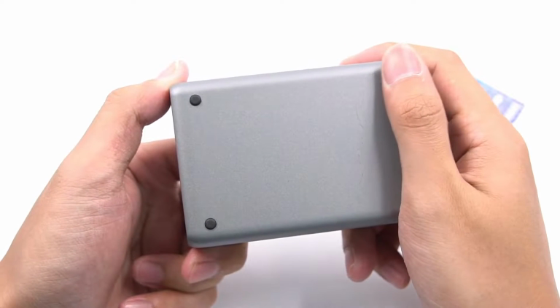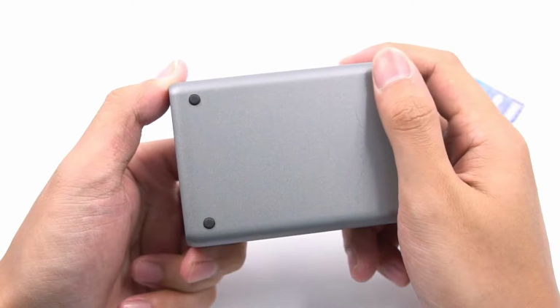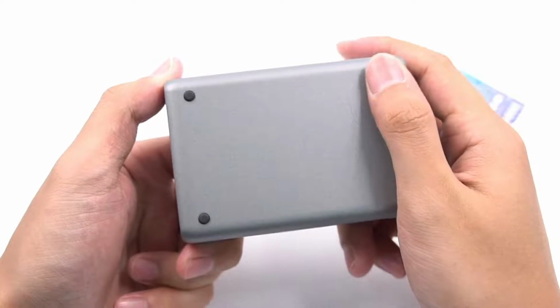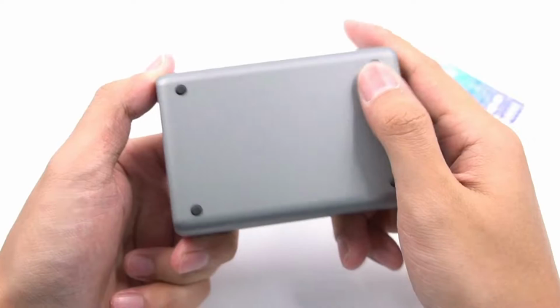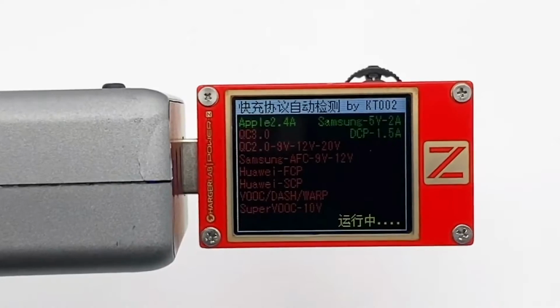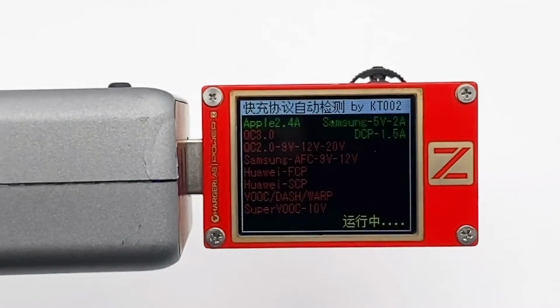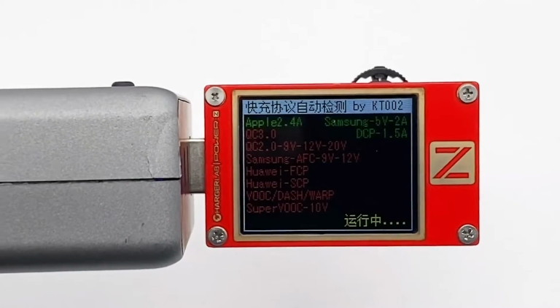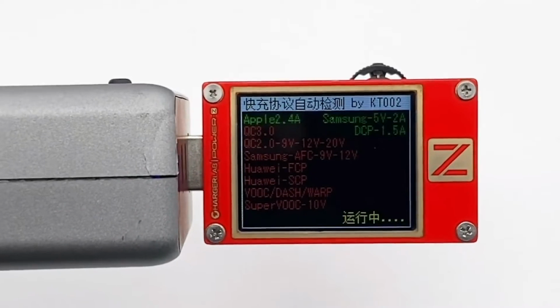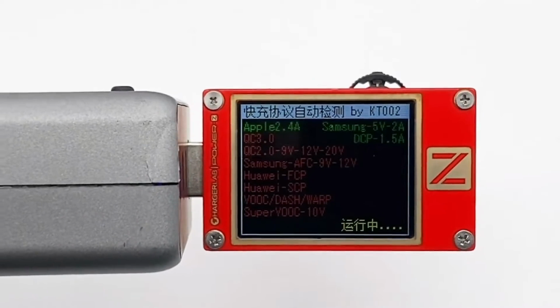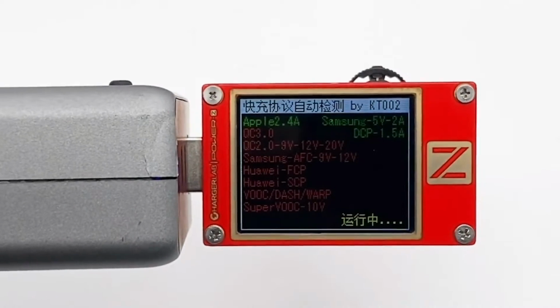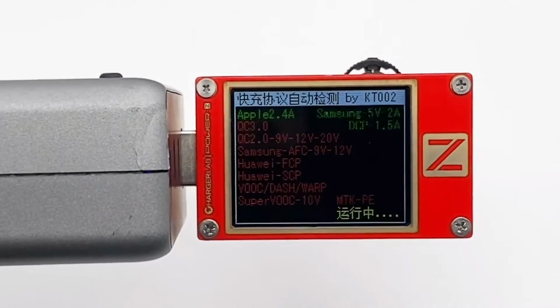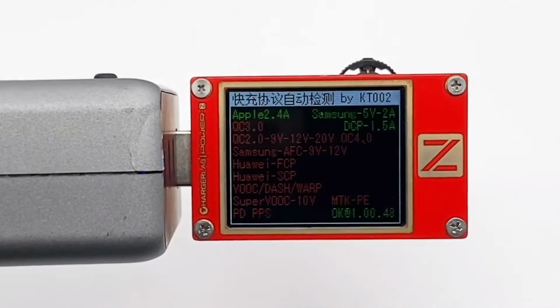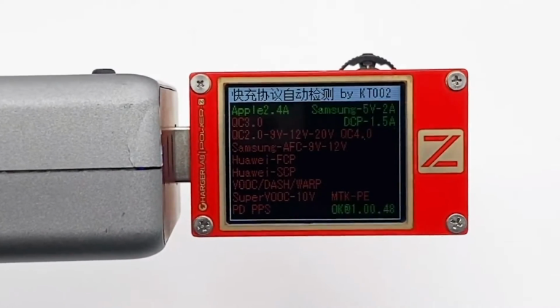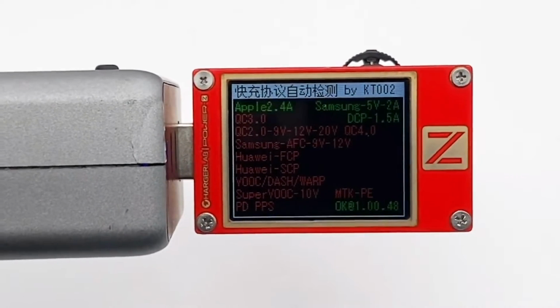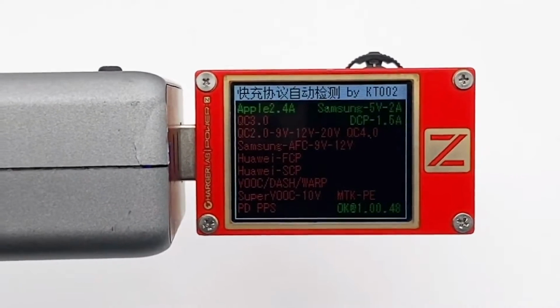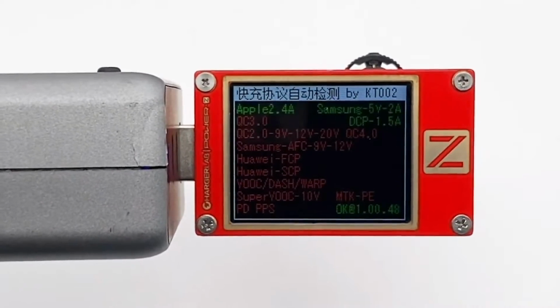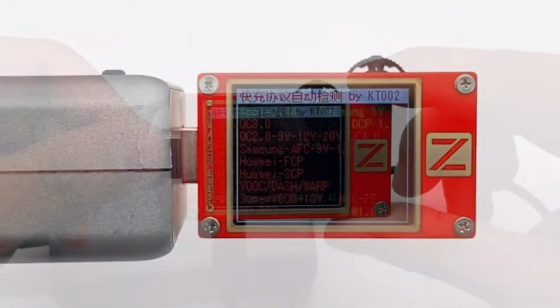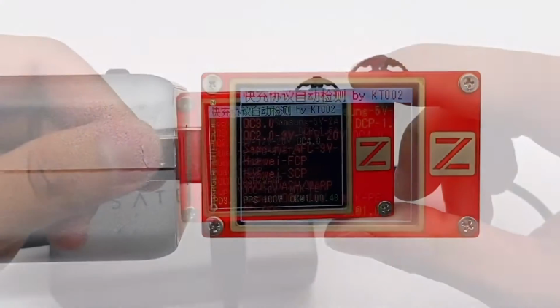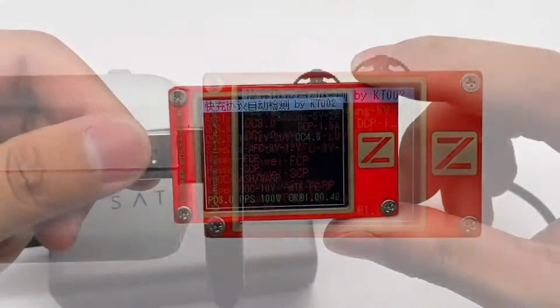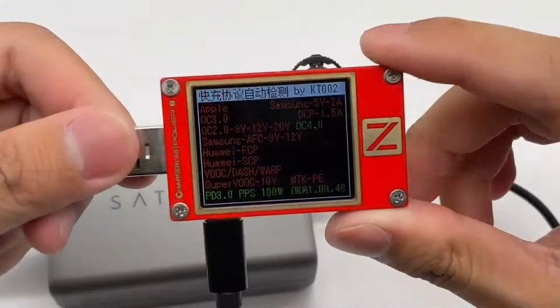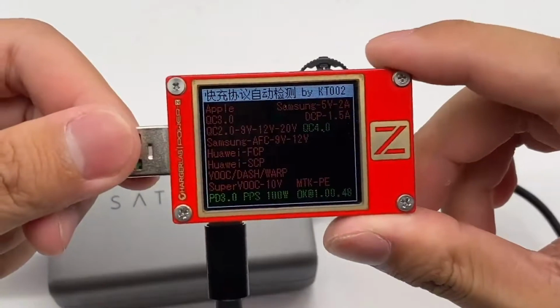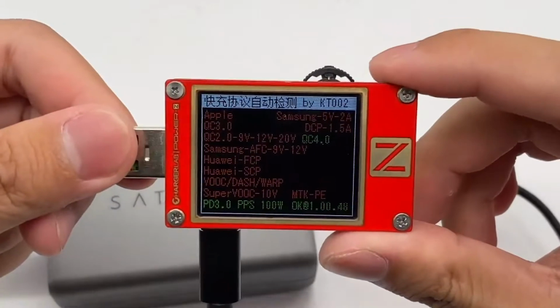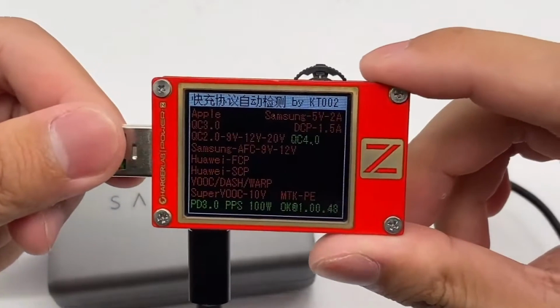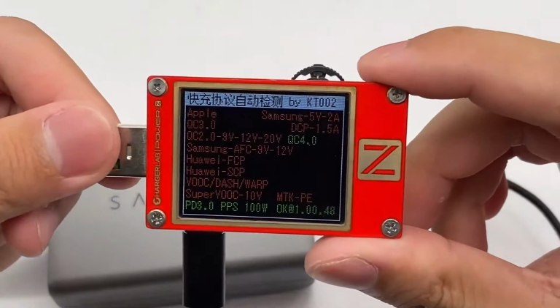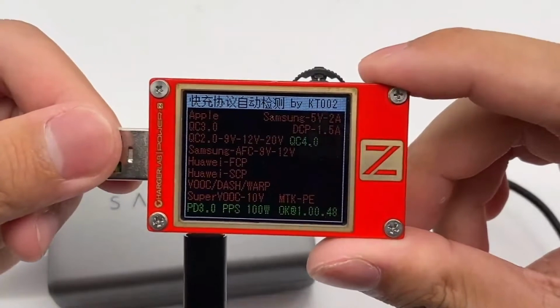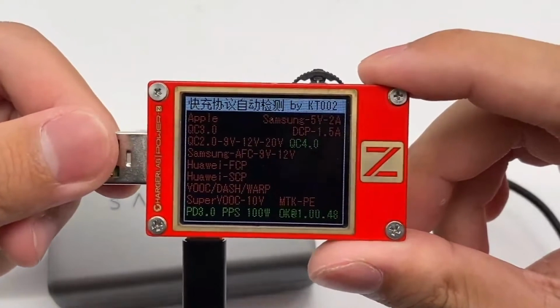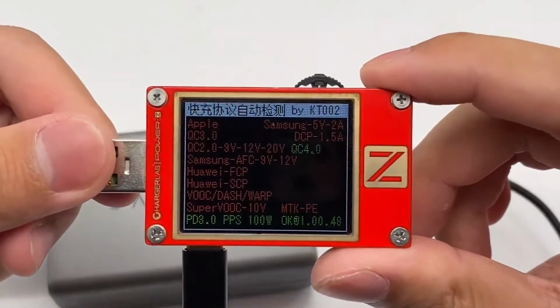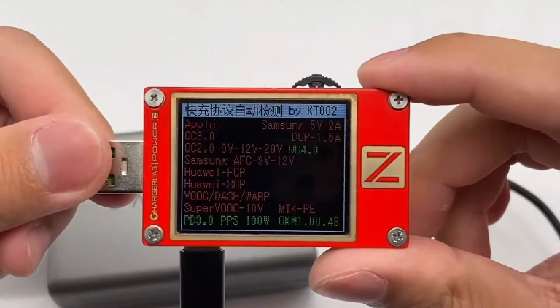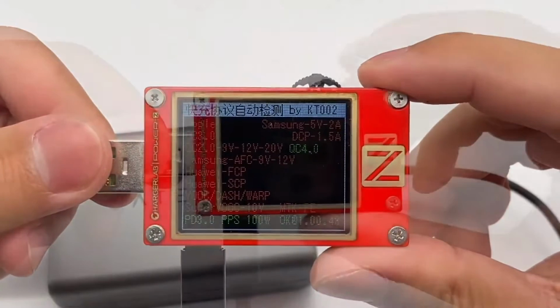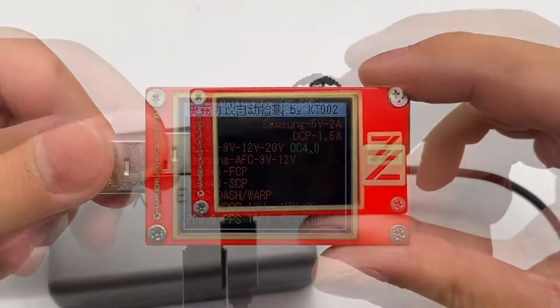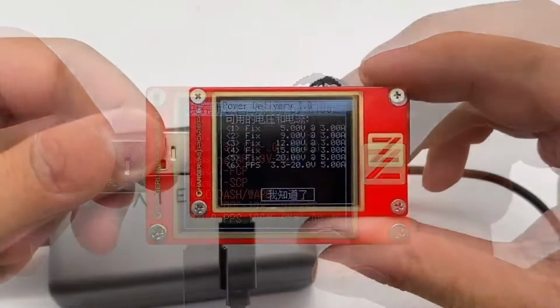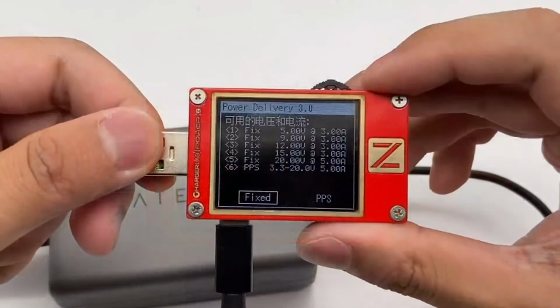Using the ChargerLab PowerZ tester to see the details — it supports 100W charging and 5A PPS.